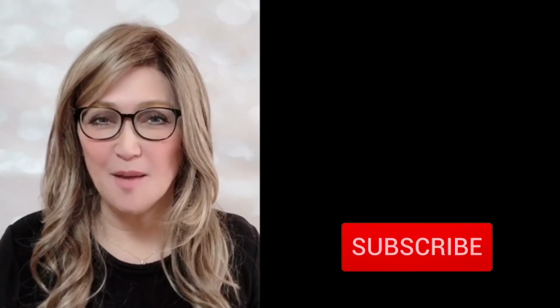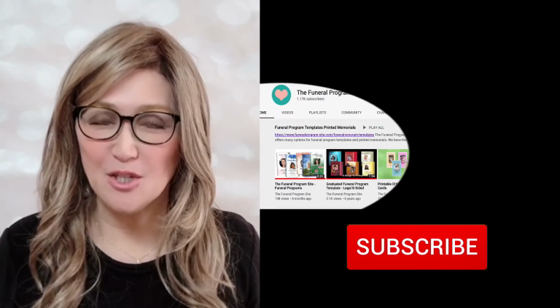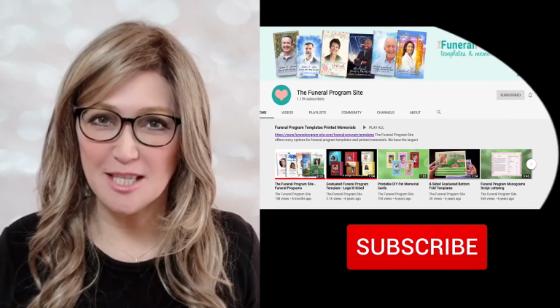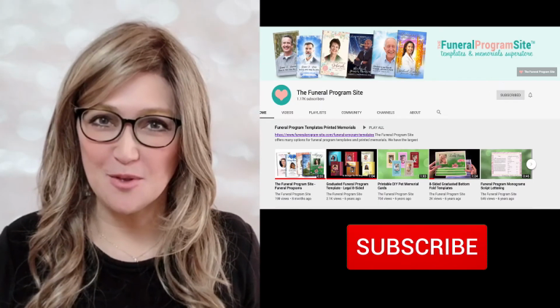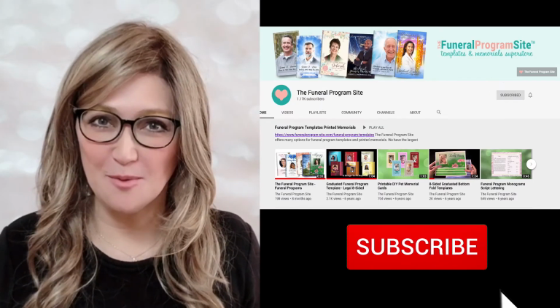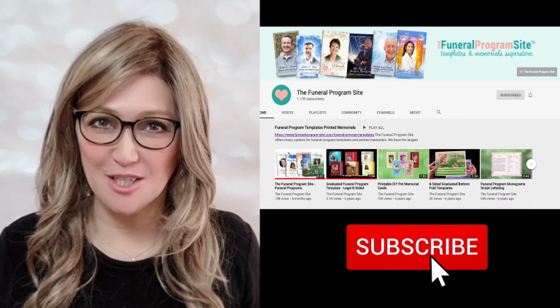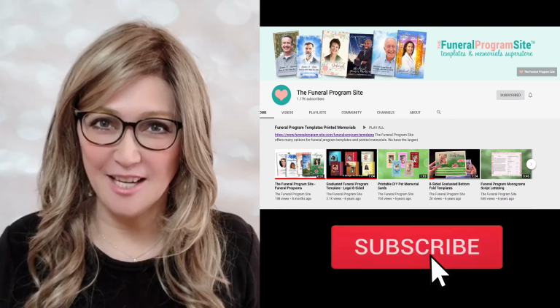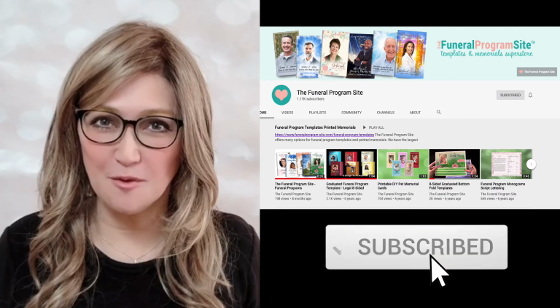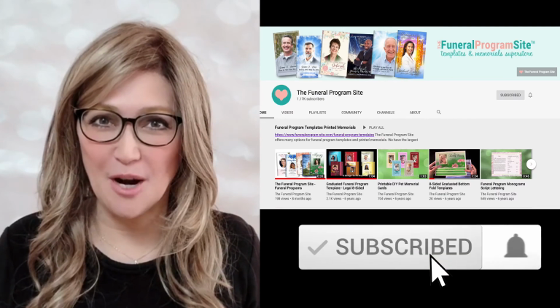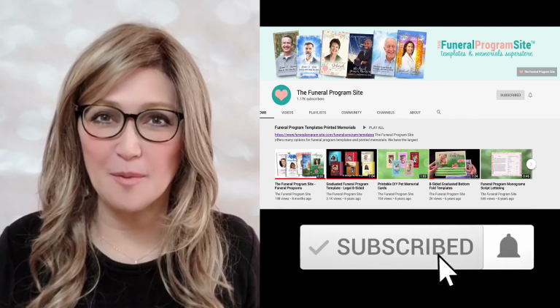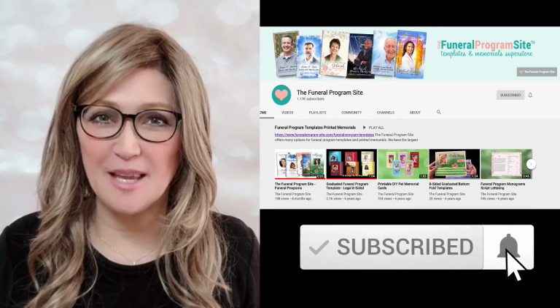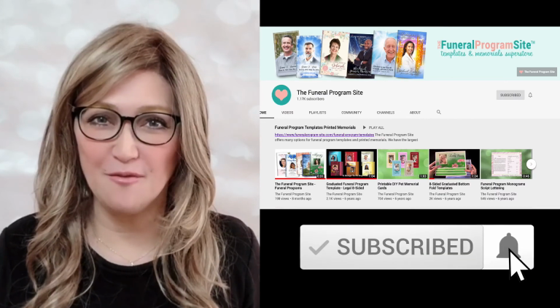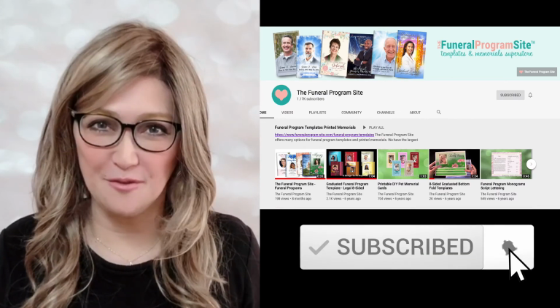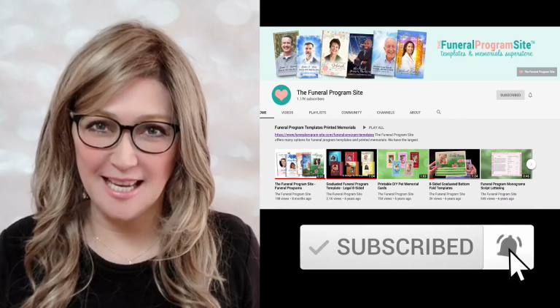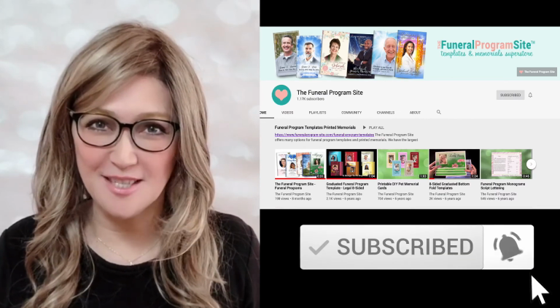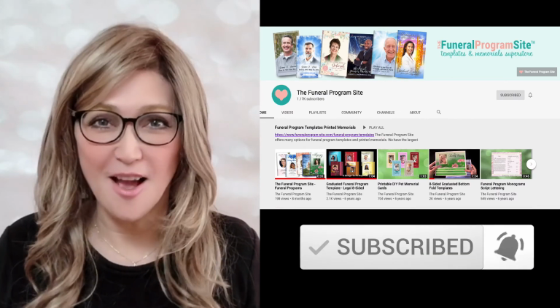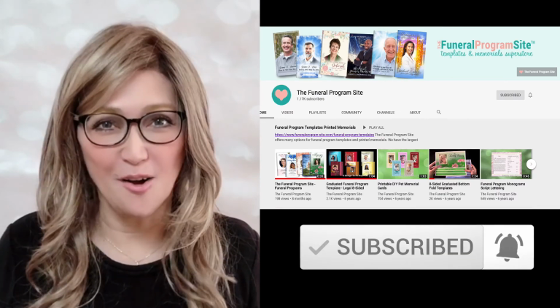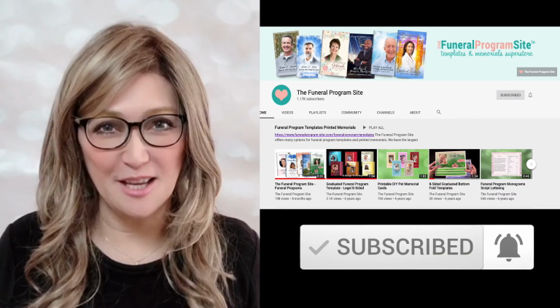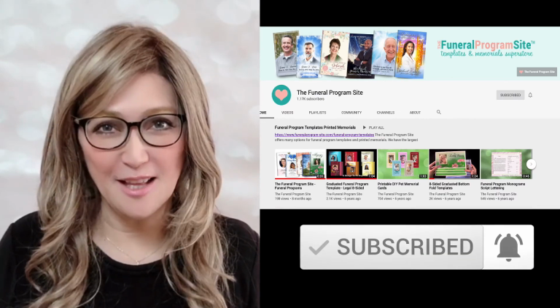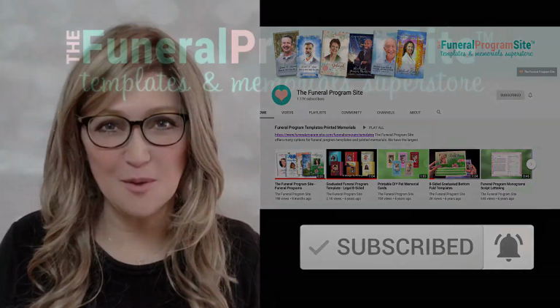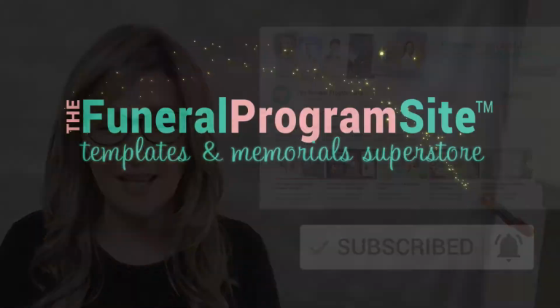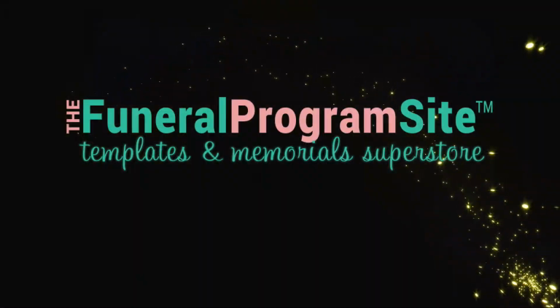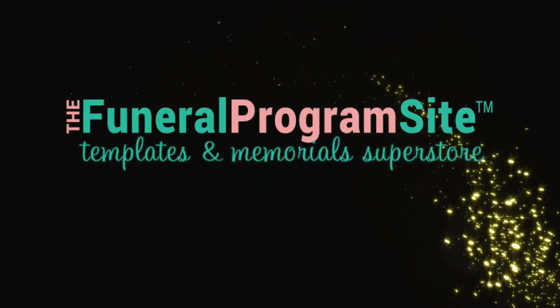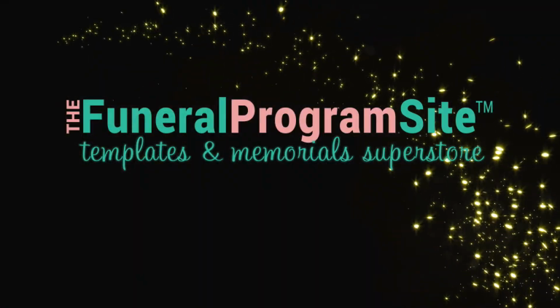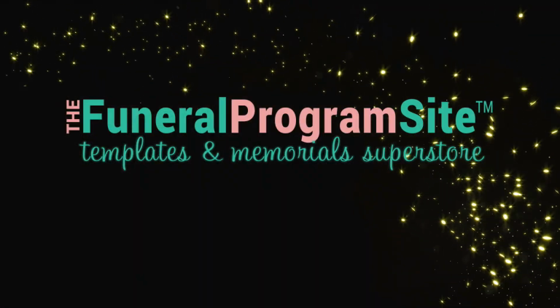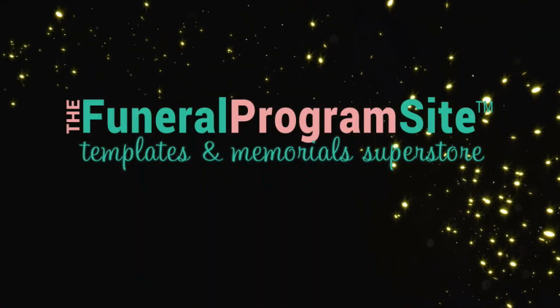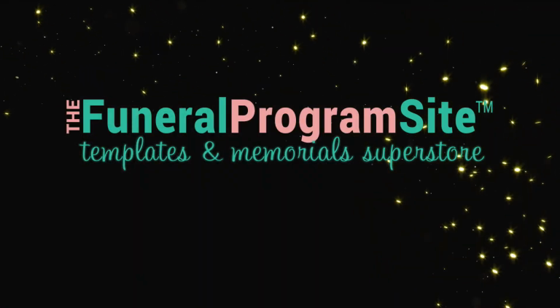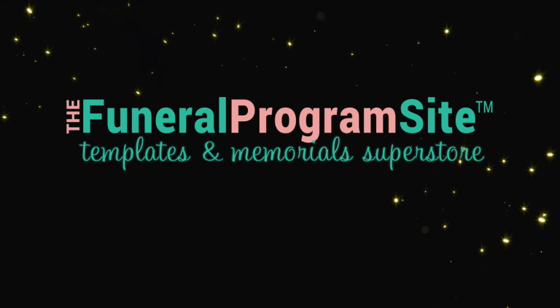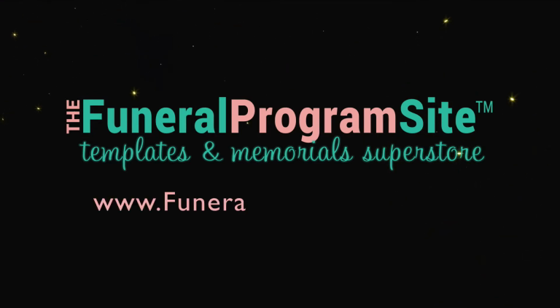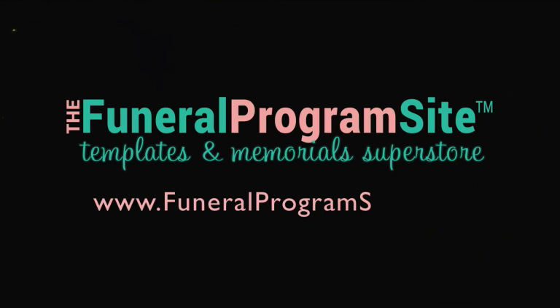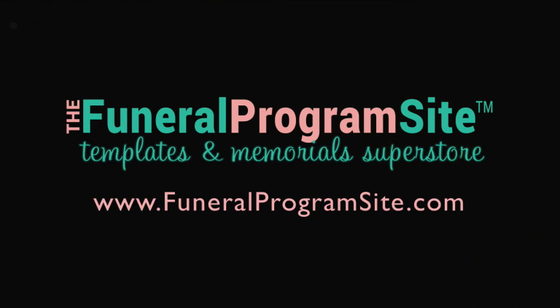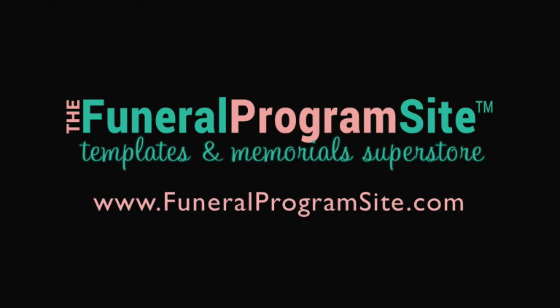Be sure to subscribe to our channel for more upcoming helpful videos, only available here at thefuneralprogramsite.com.